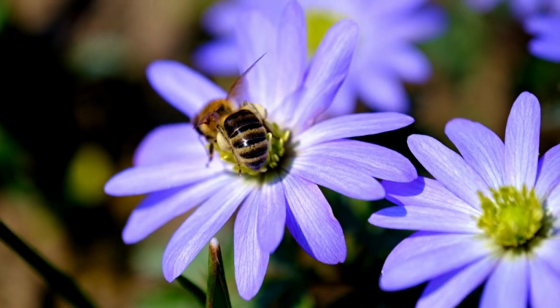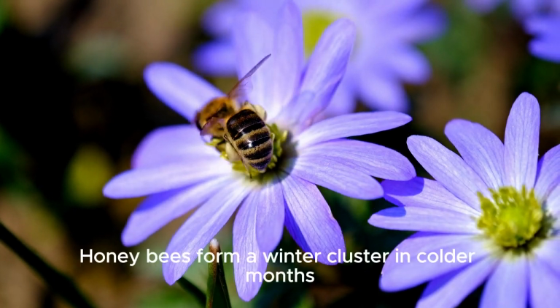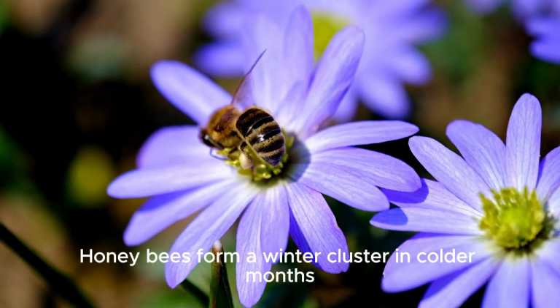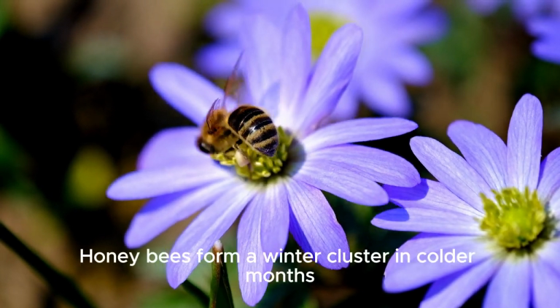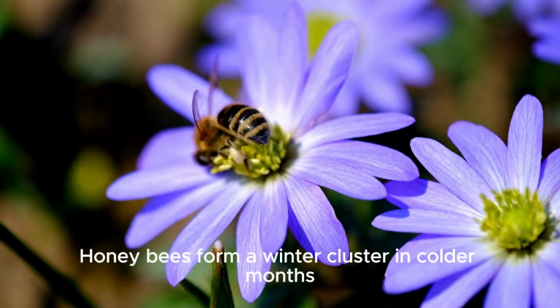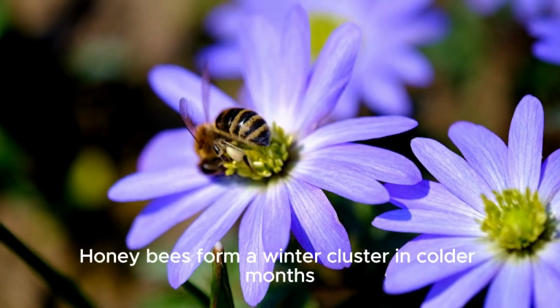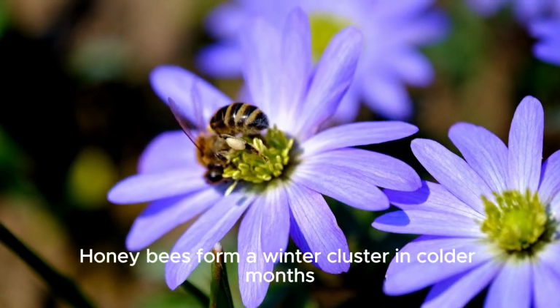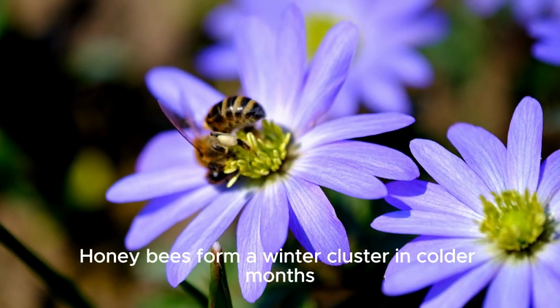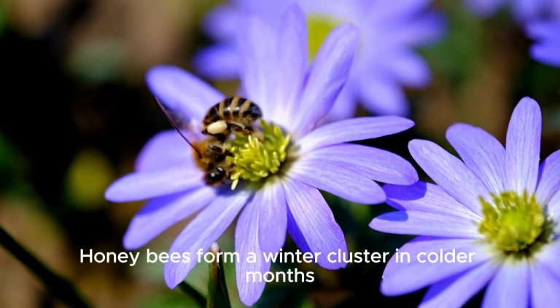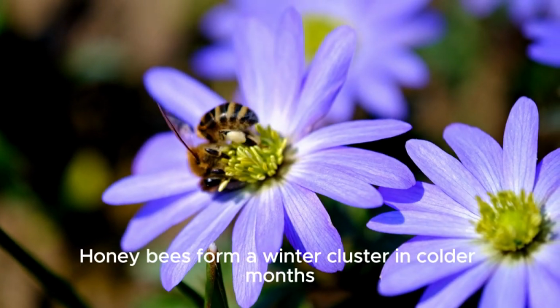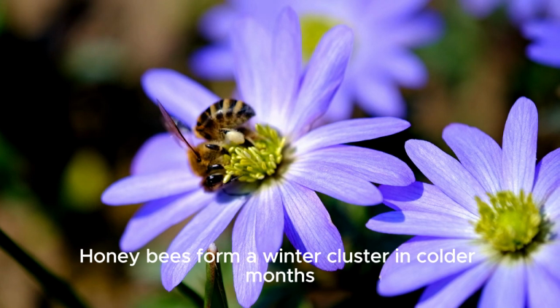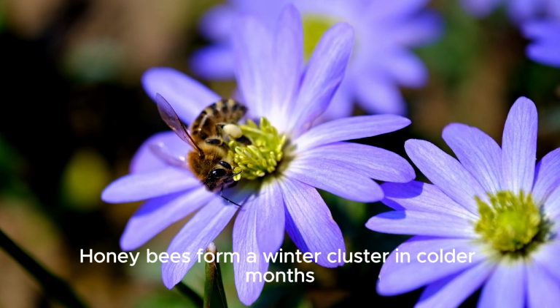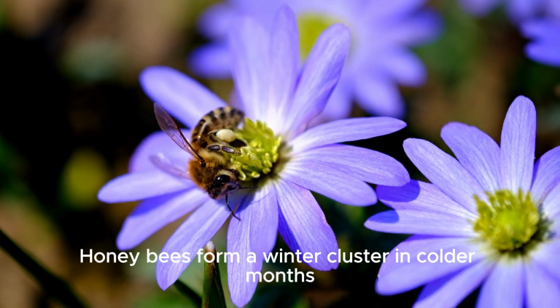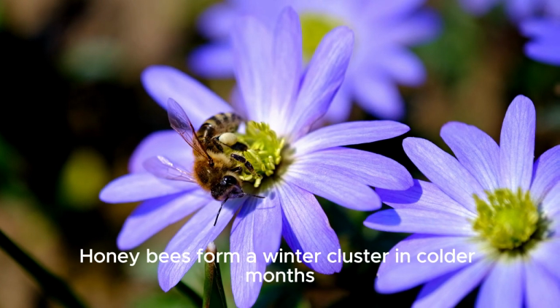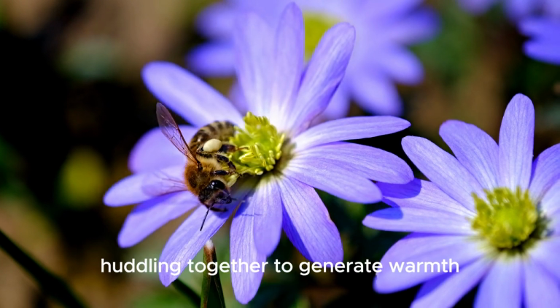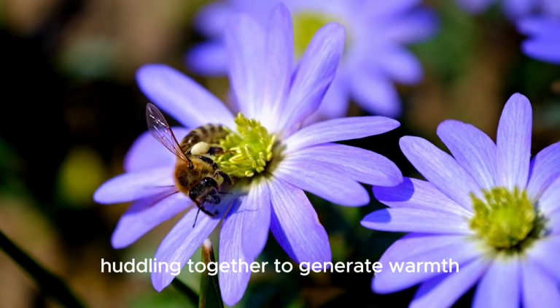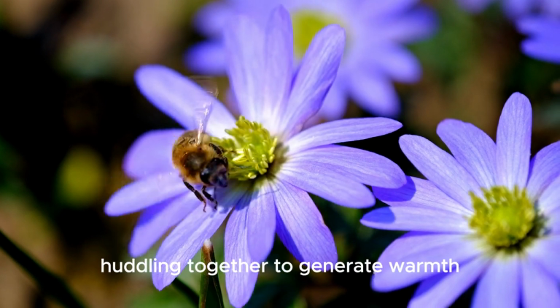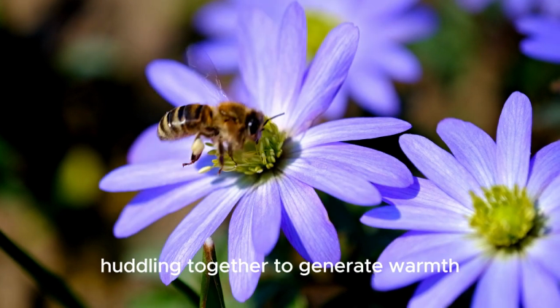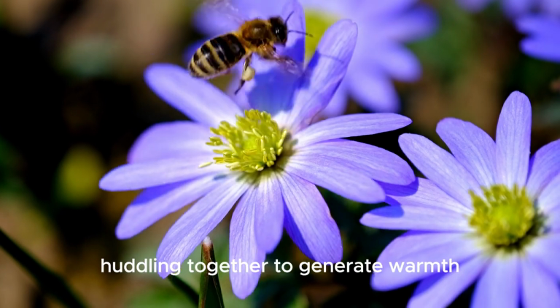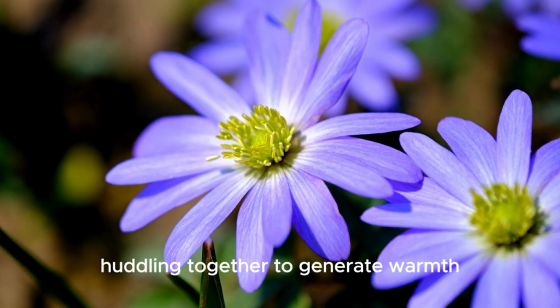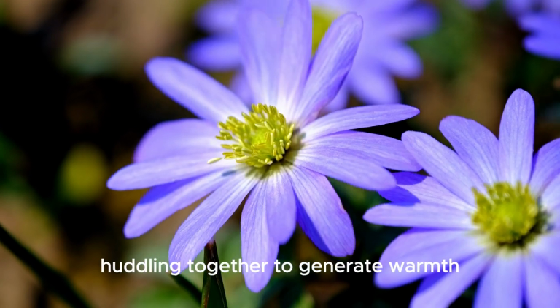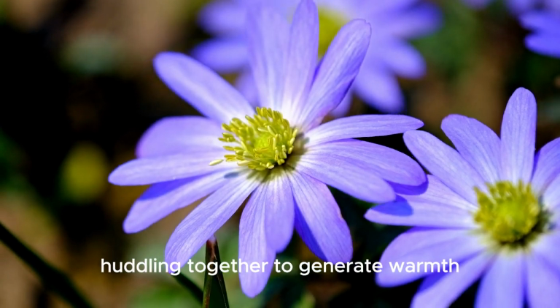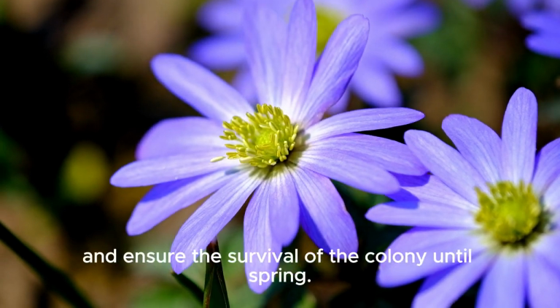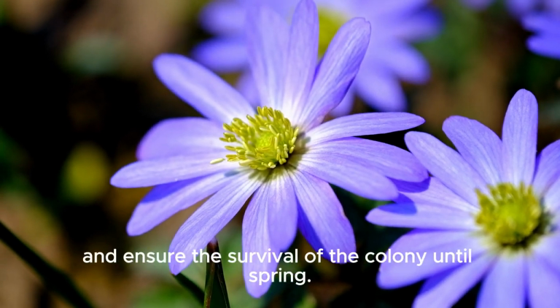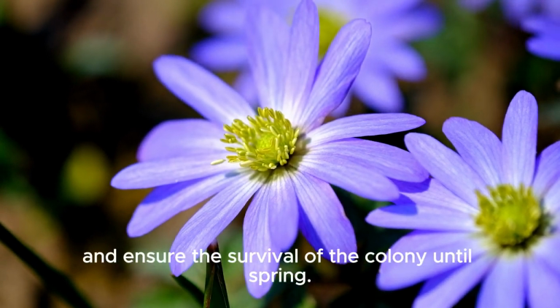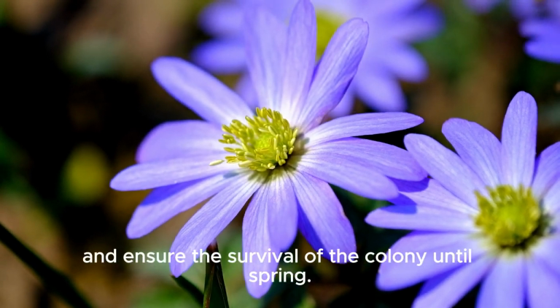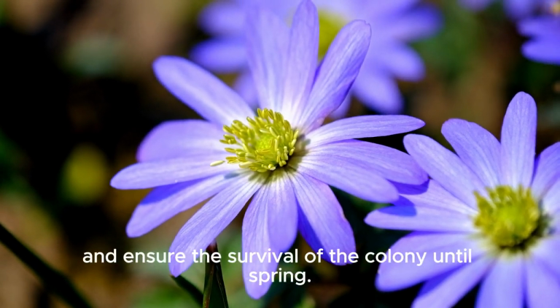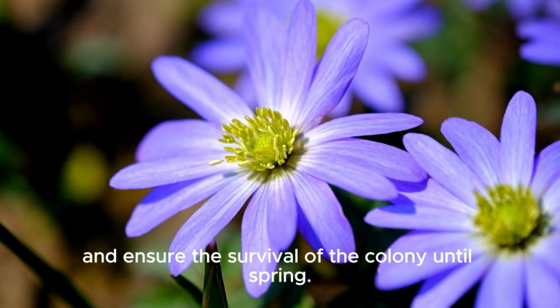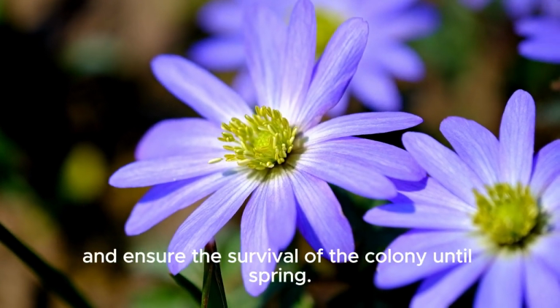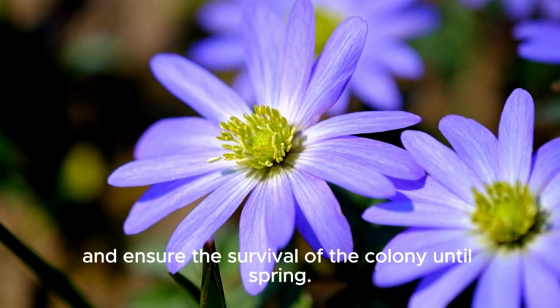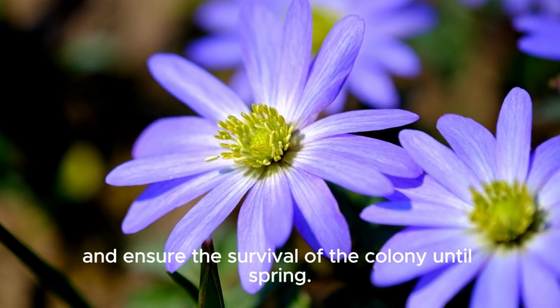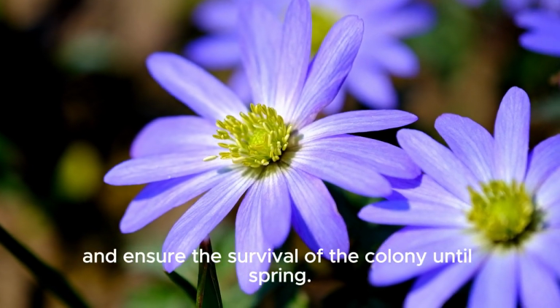Honeybees form a winter cluster in colder months, huddling together to generate warmth and ensure the survival of the colony until spring.